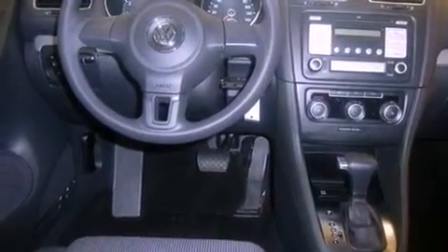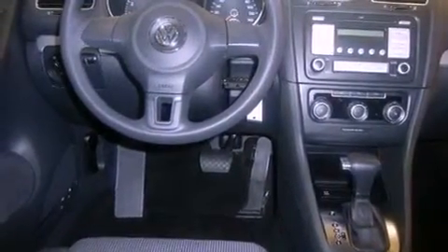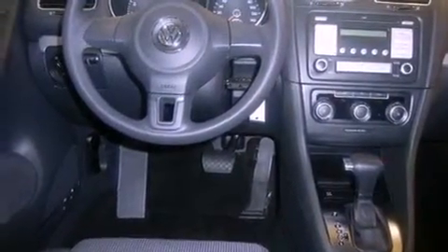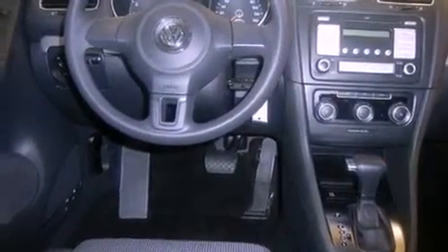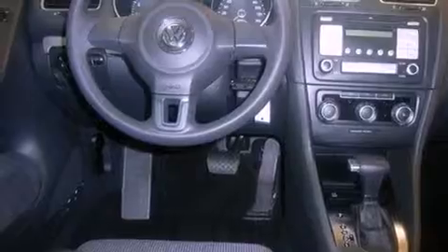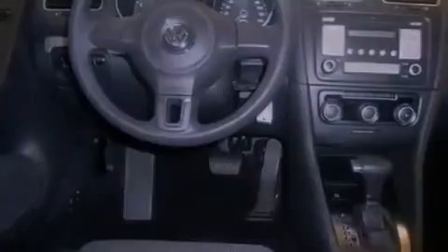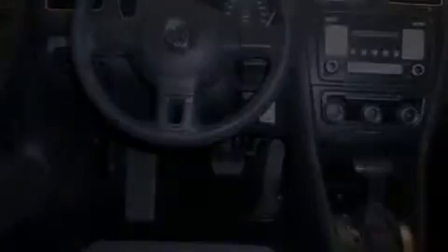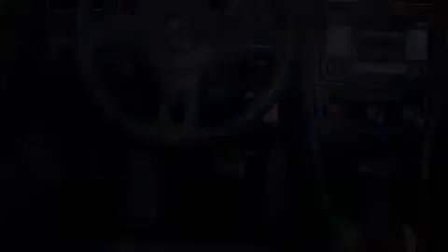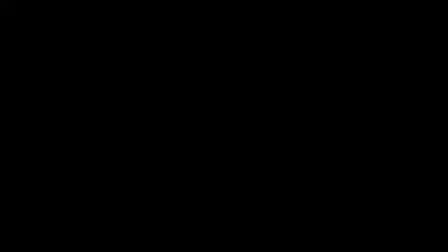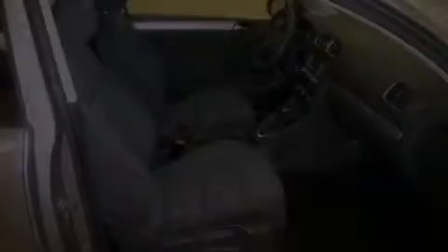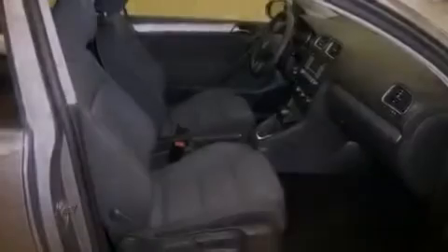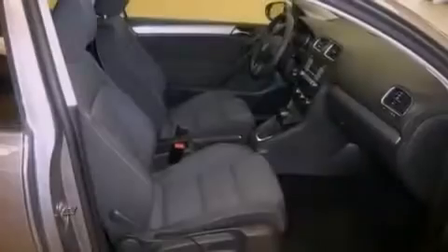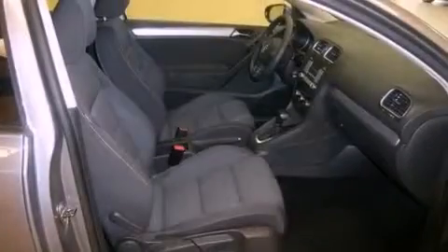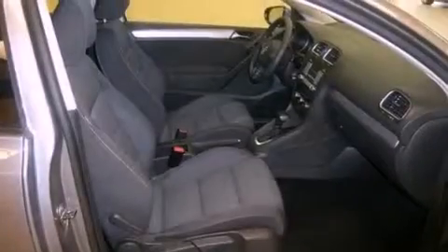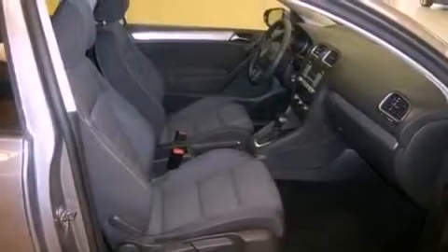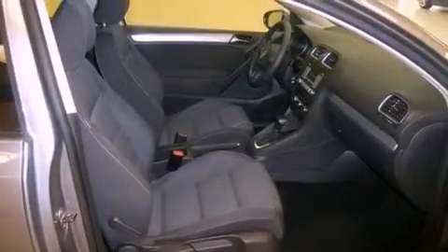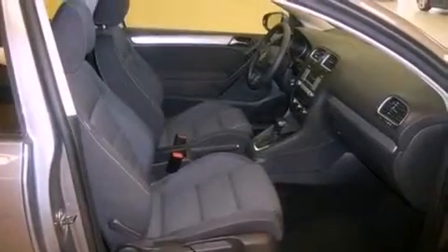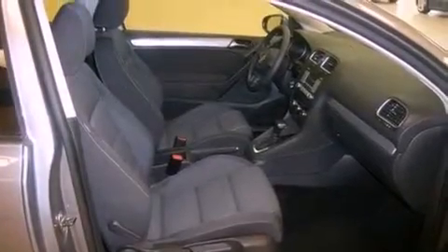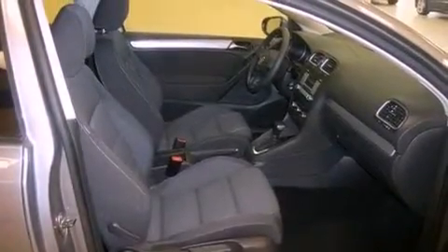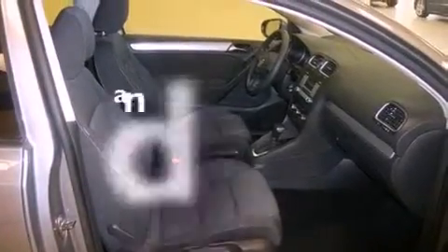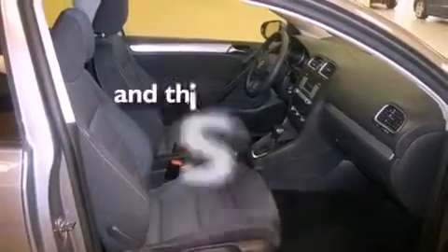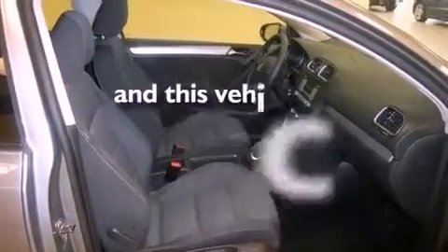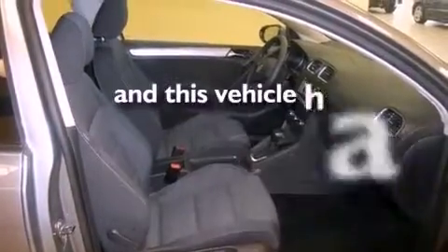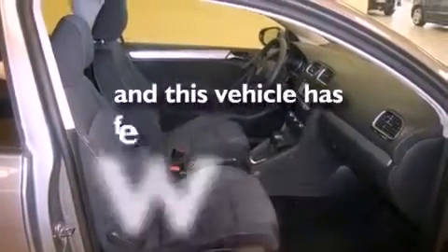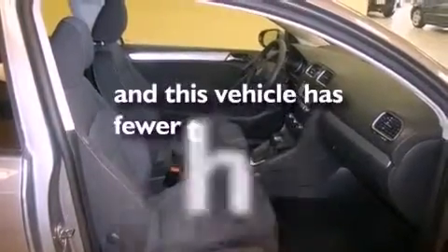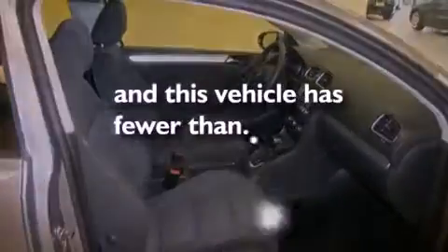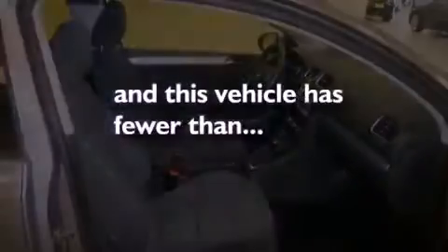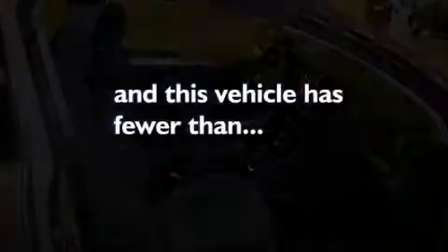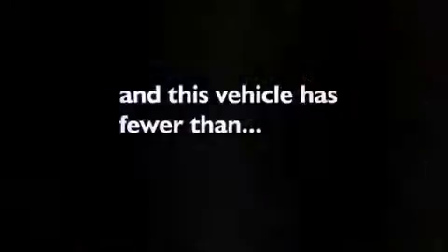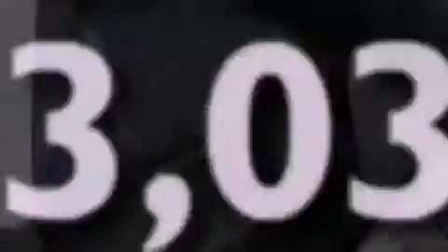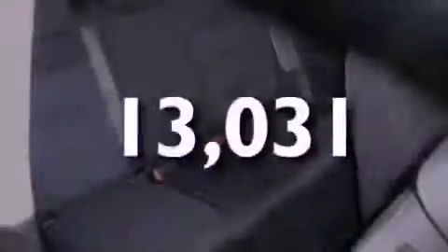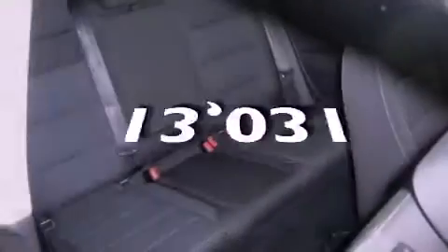Also included are latch-ready child seat anchors, rear seat child-proof door locks, a split folding rear seat, and this vehicle has fewer than 14,000 miles on the odometer.